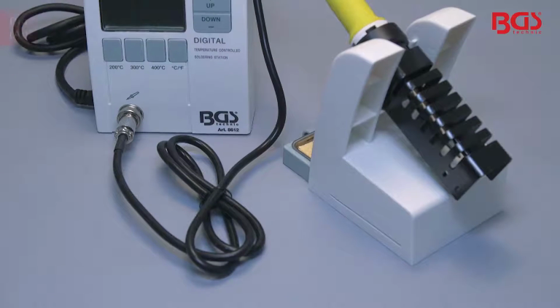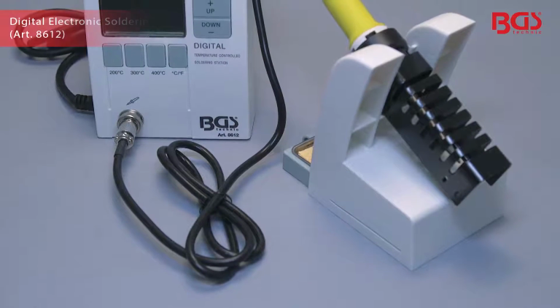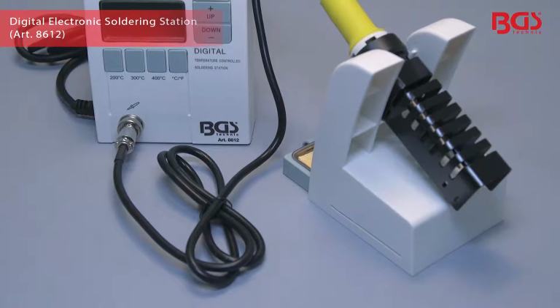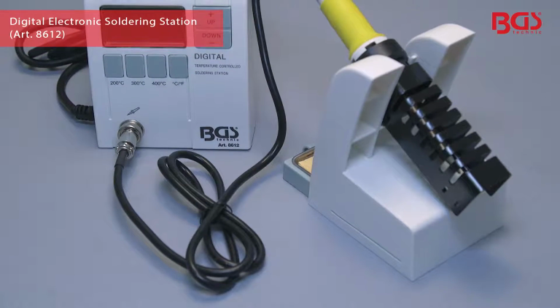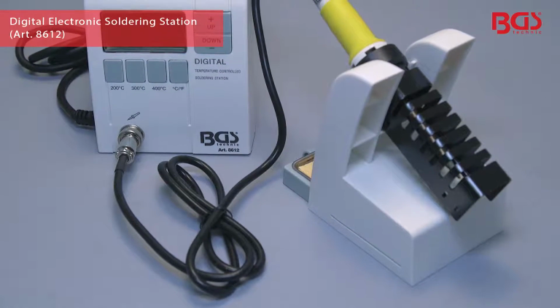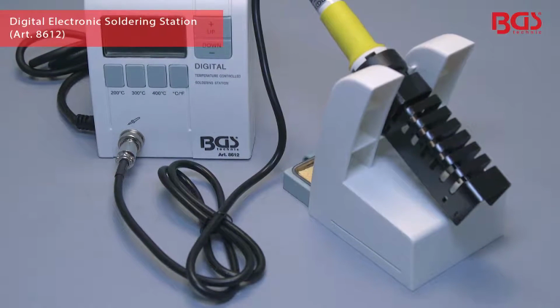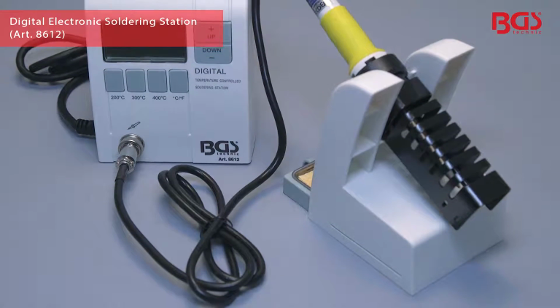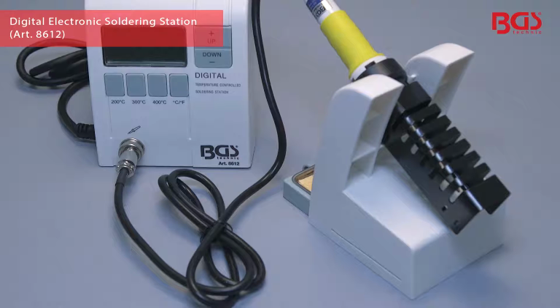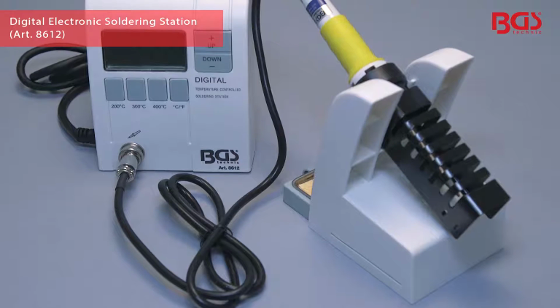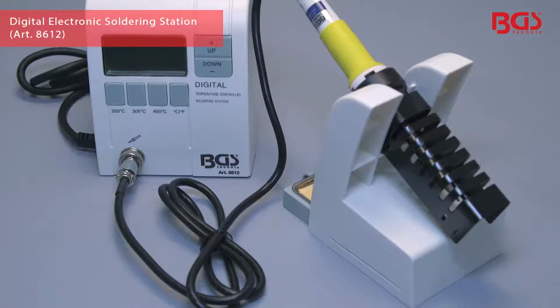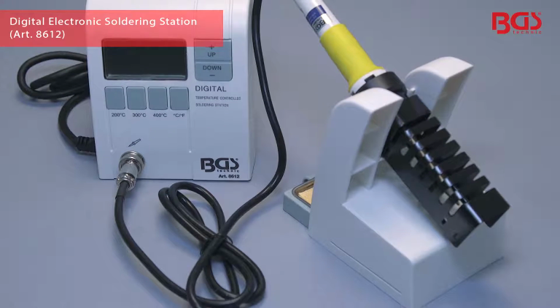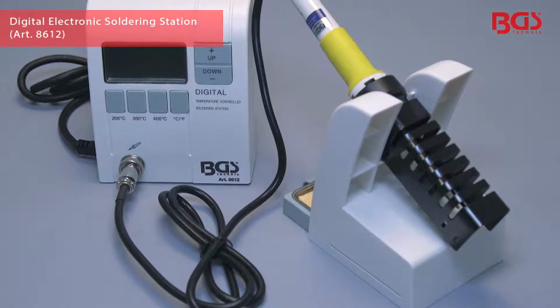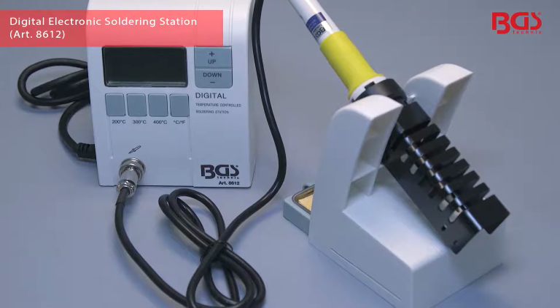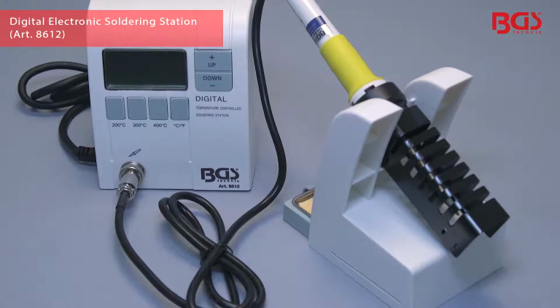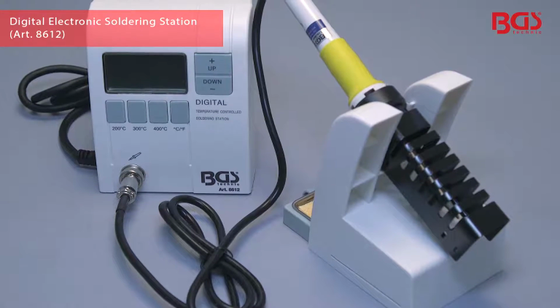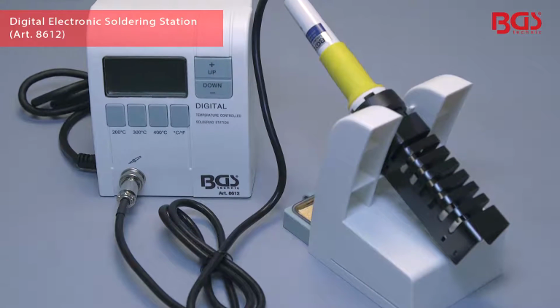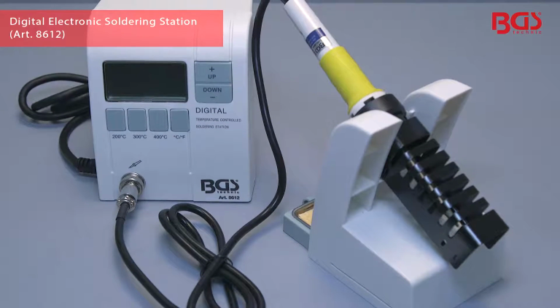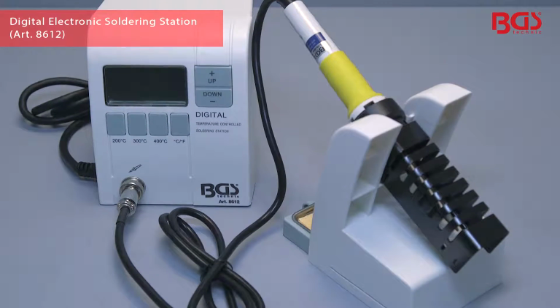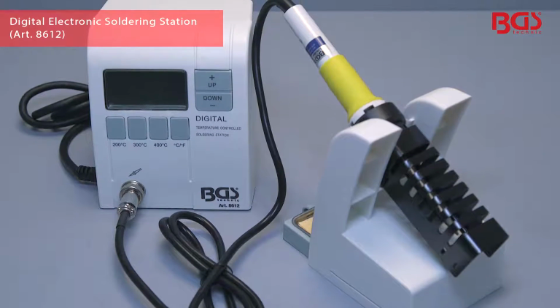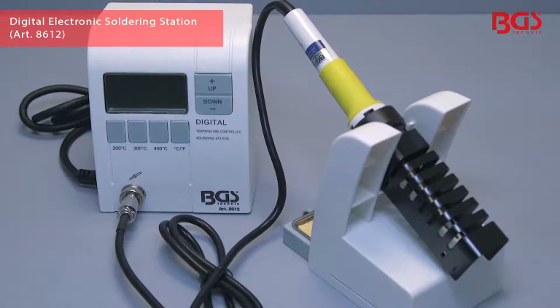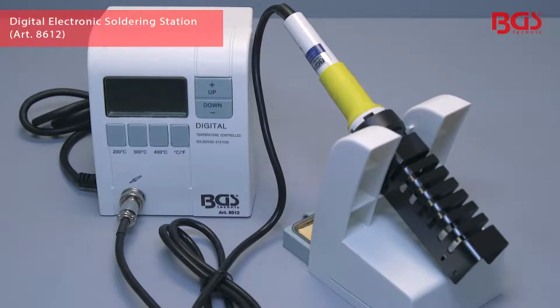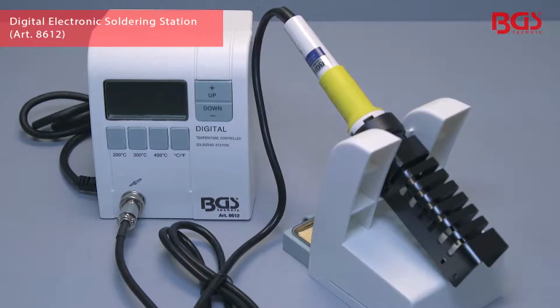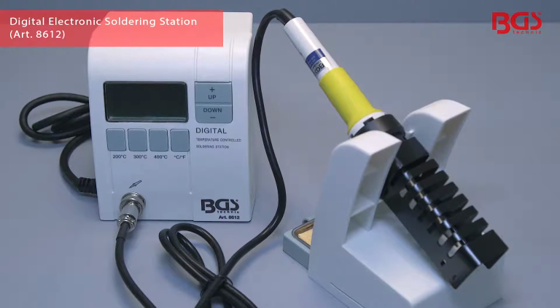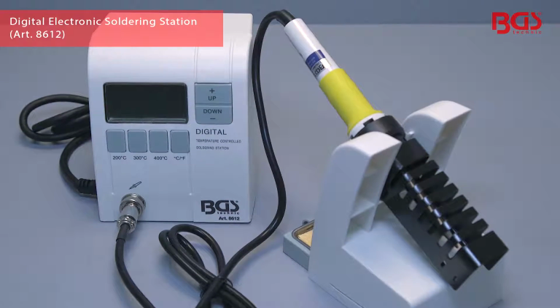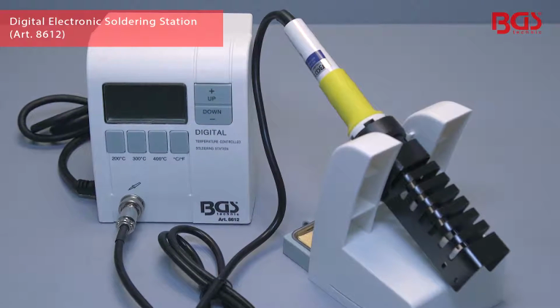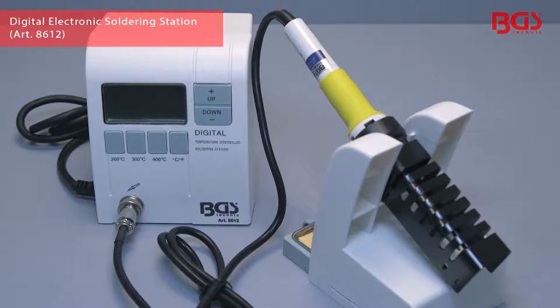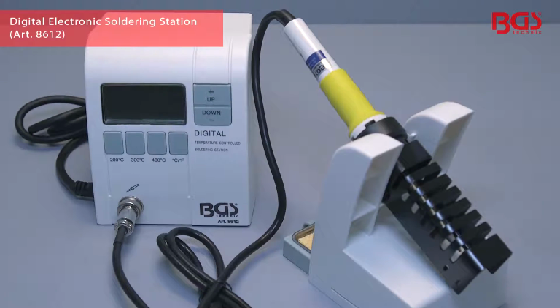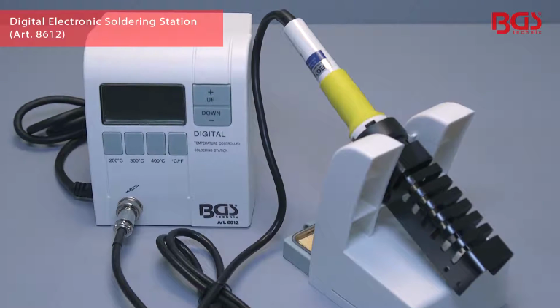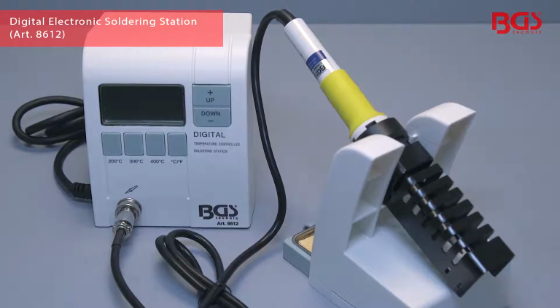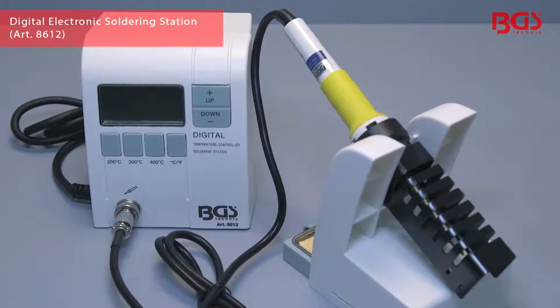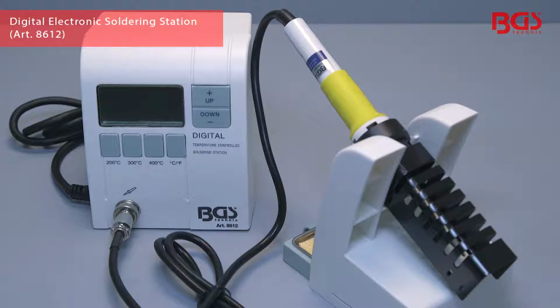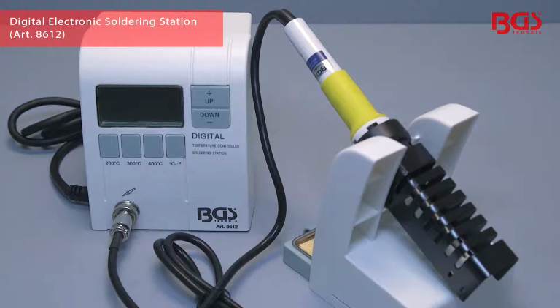With this electronic digital soldering station, BGS Technic offers a solution that presents a real gain to every professional.